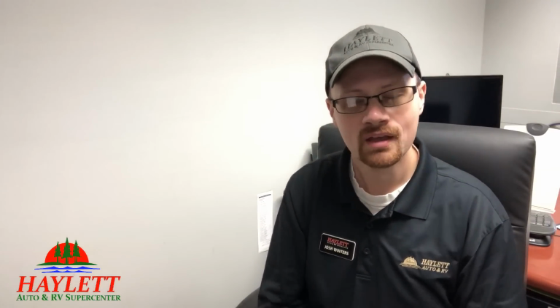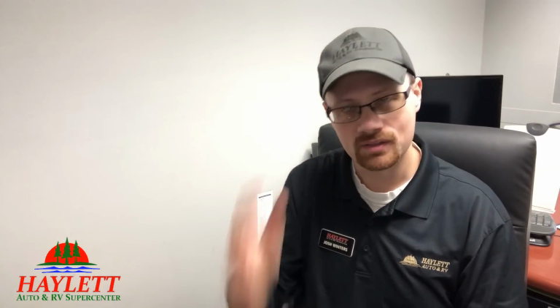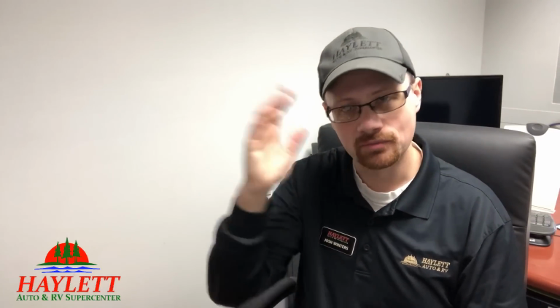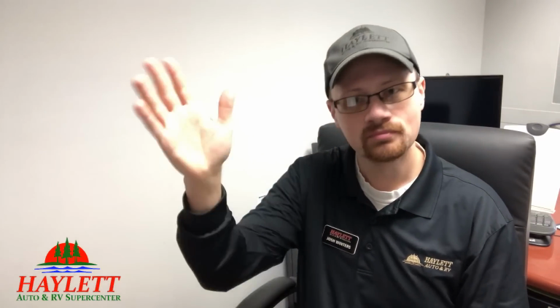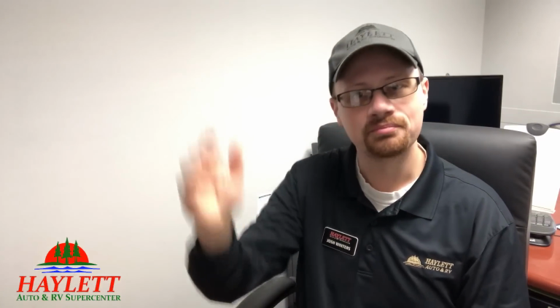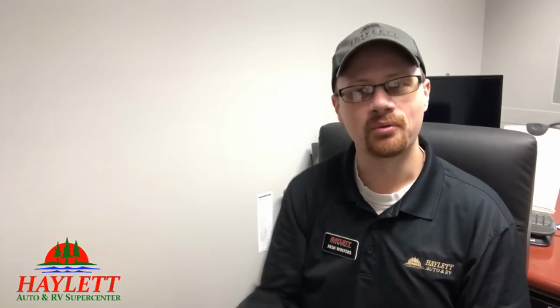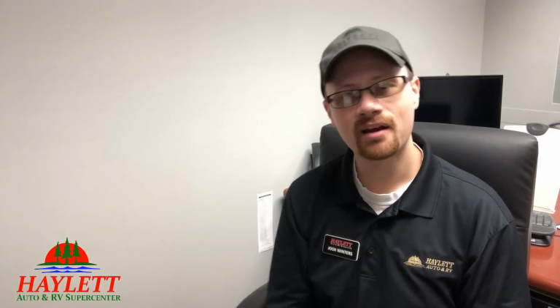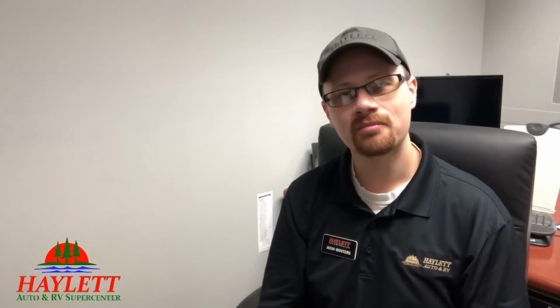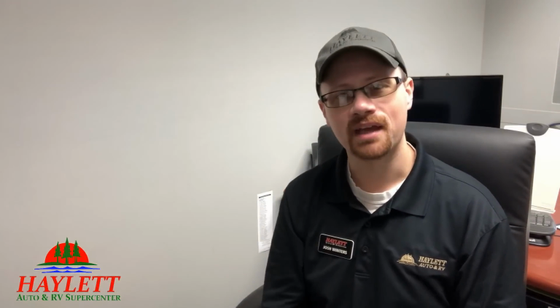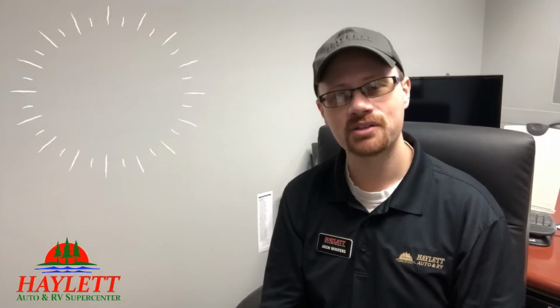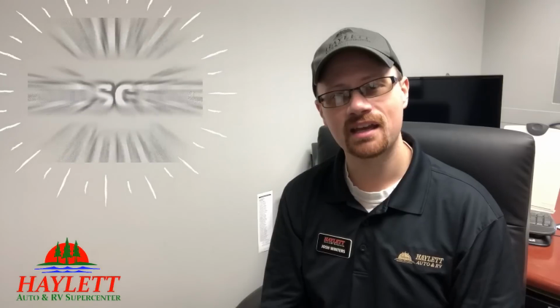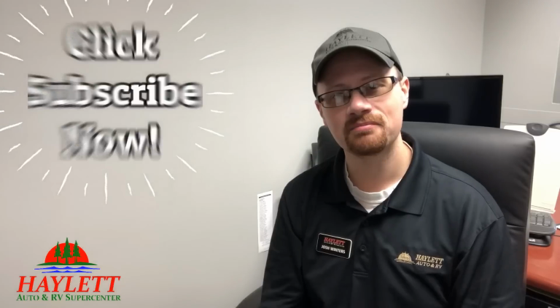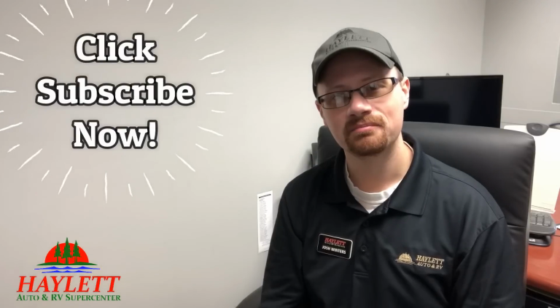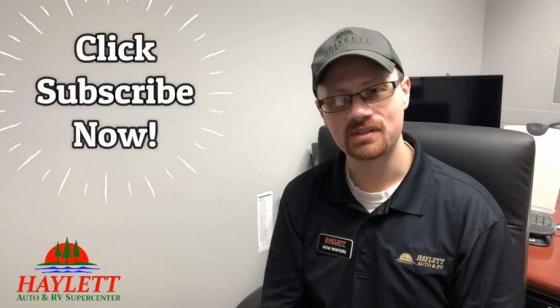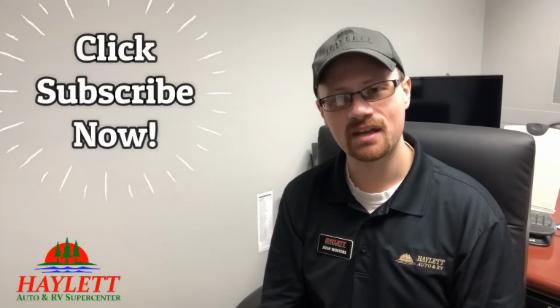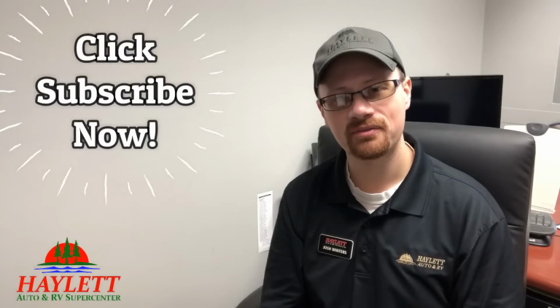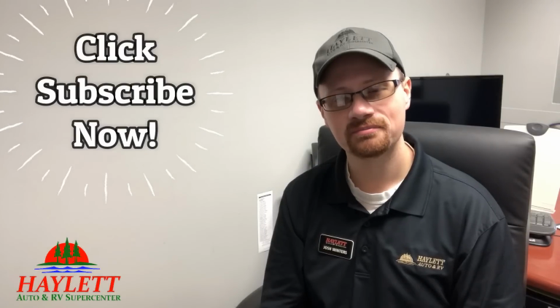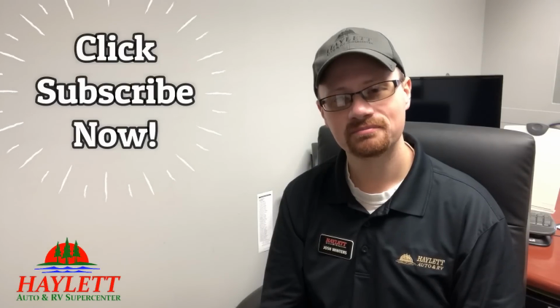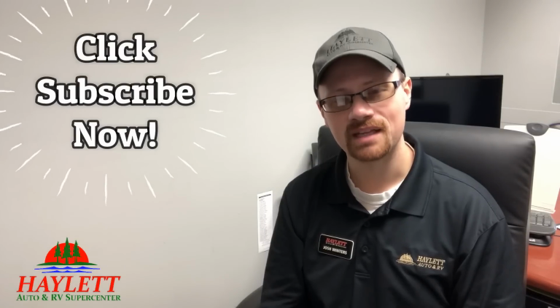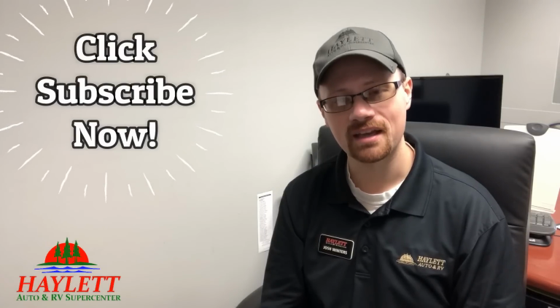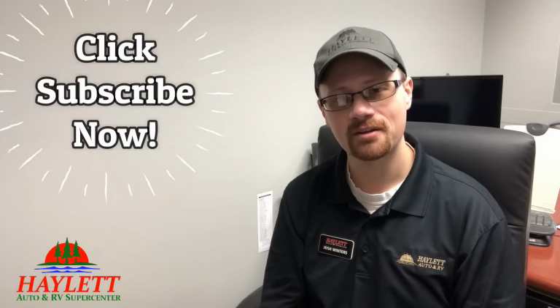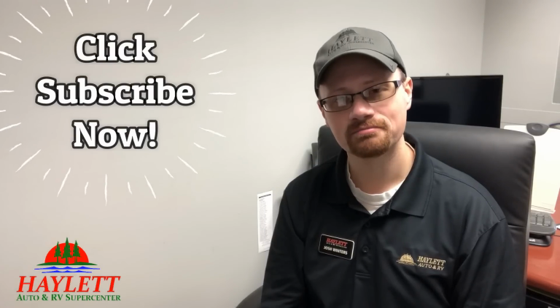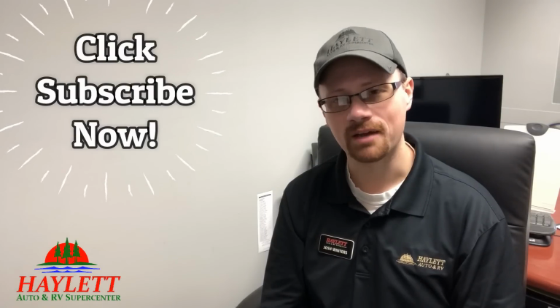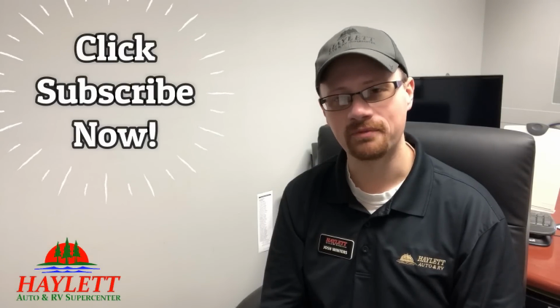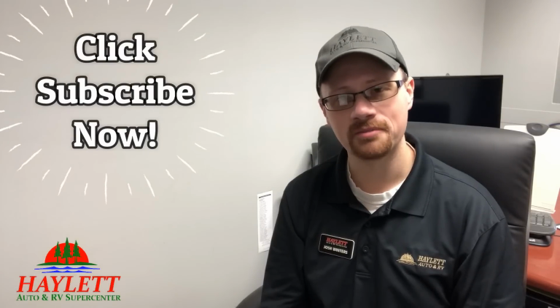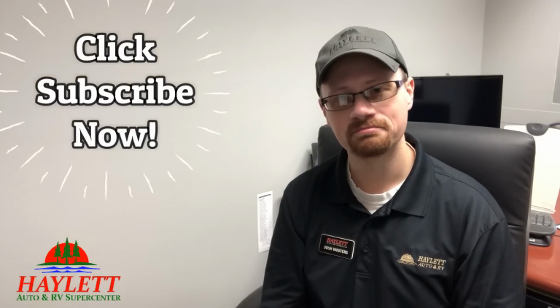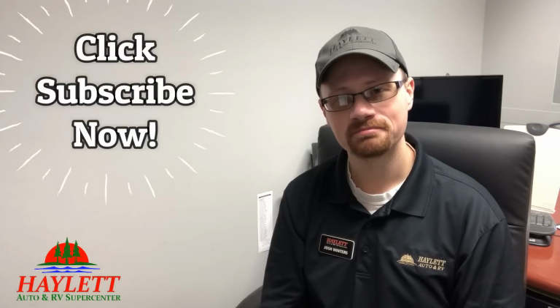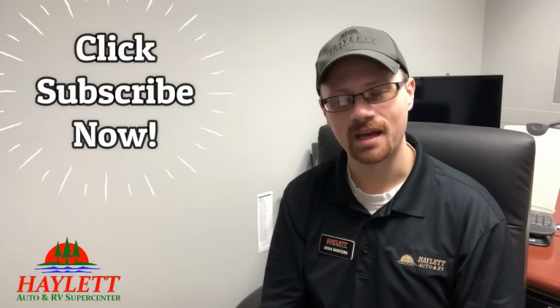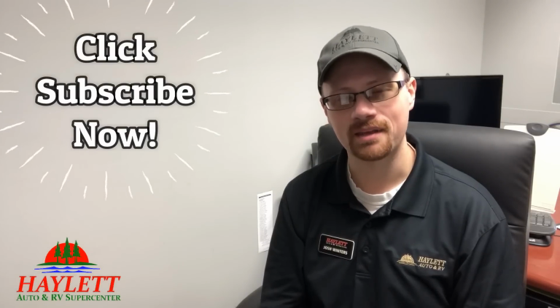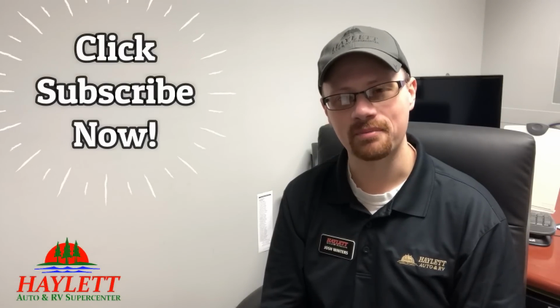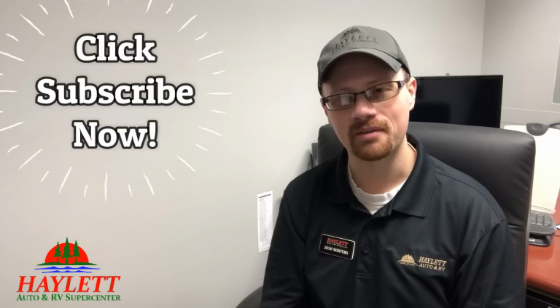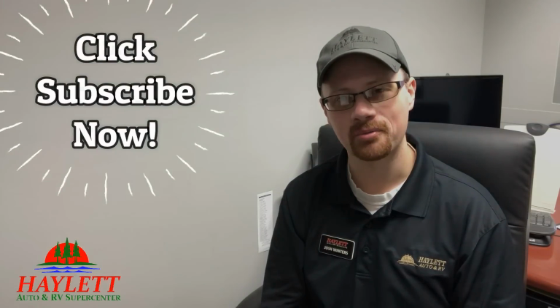Be aware. Be educated. Be safe. Take care. Have fun. Happy camping, everyone.